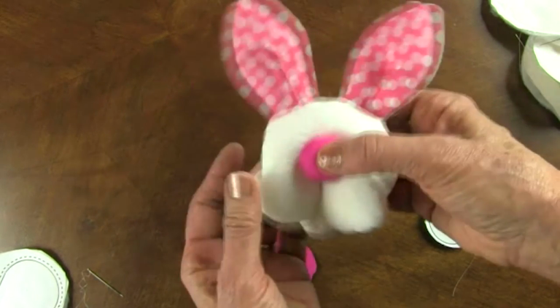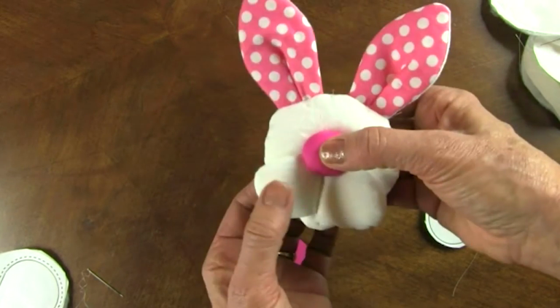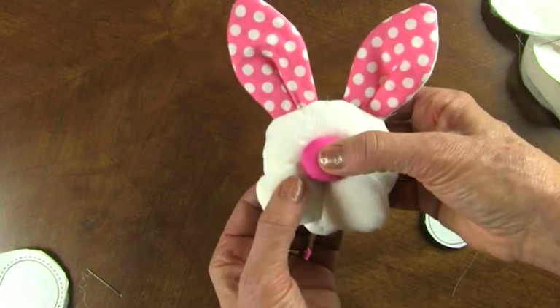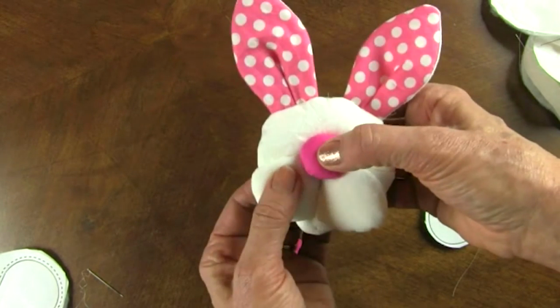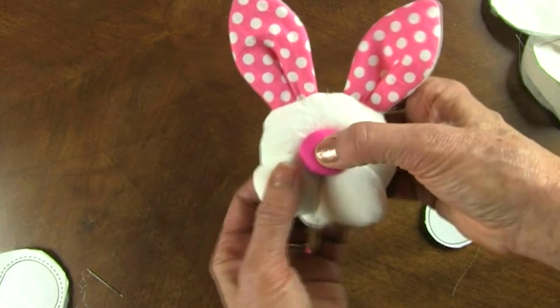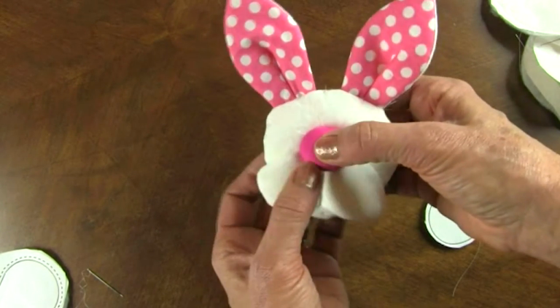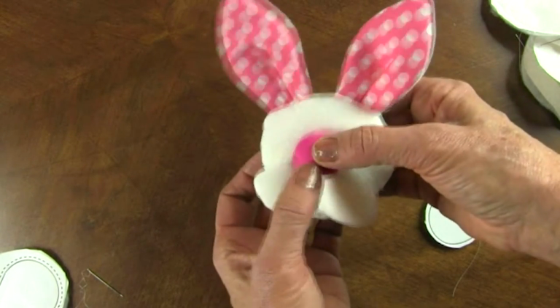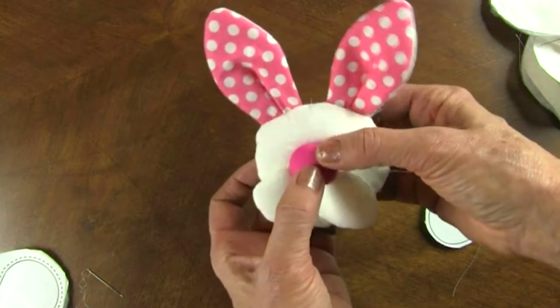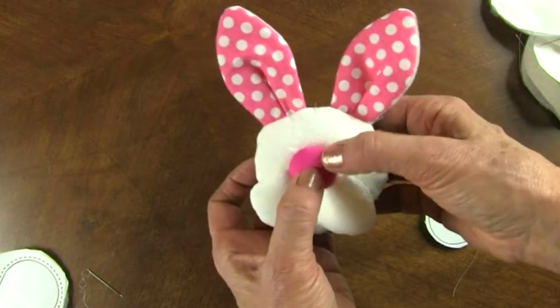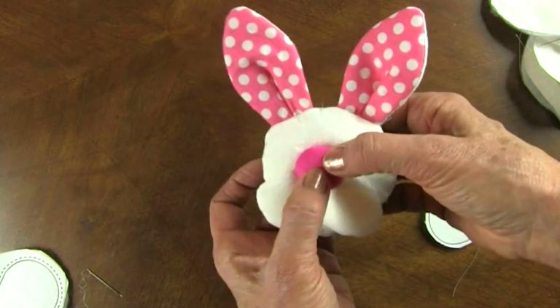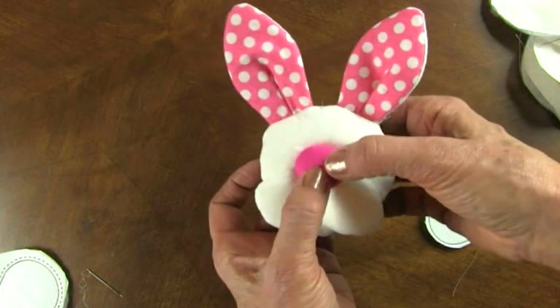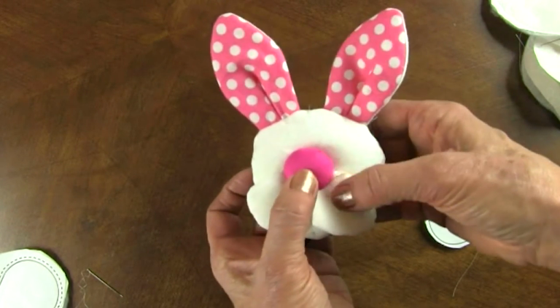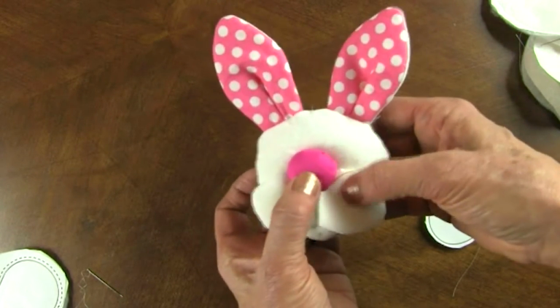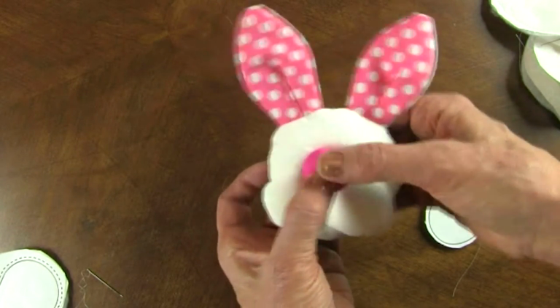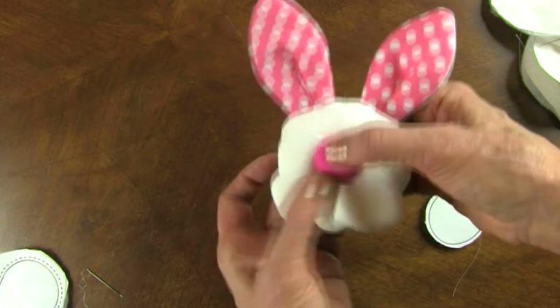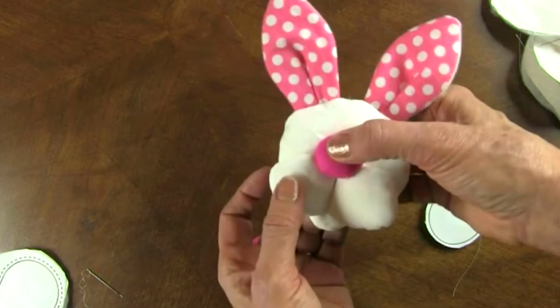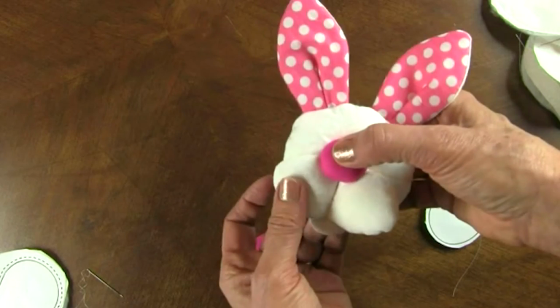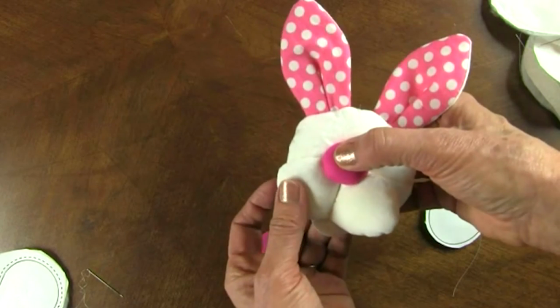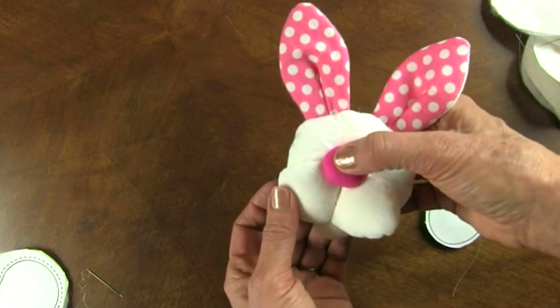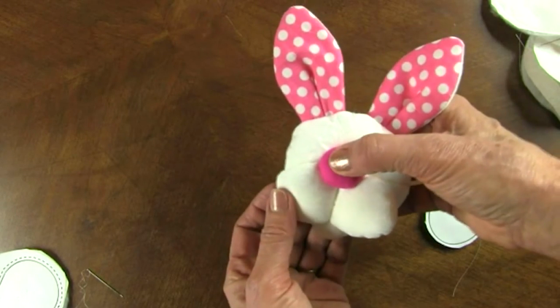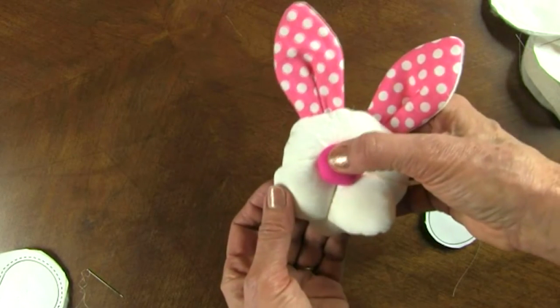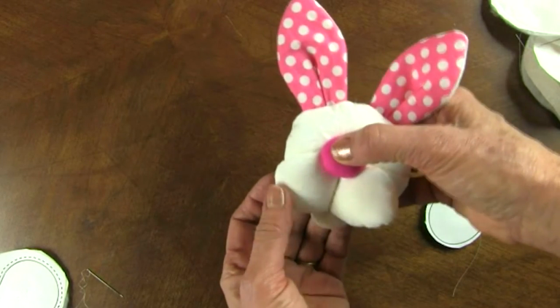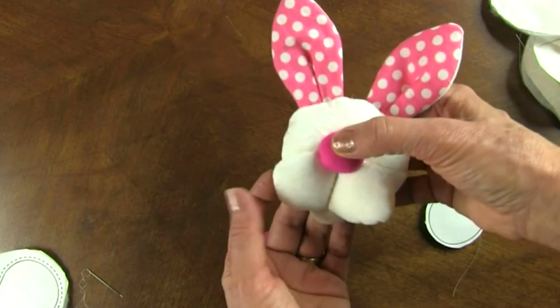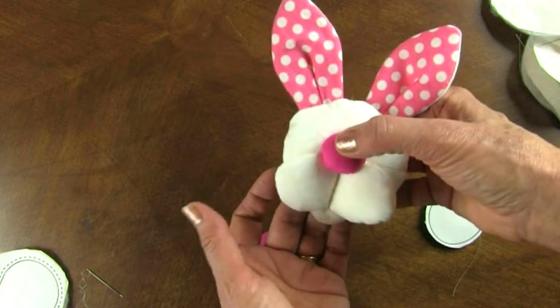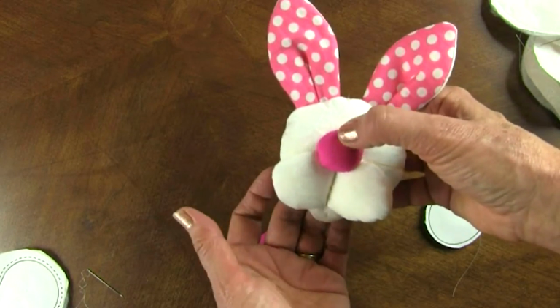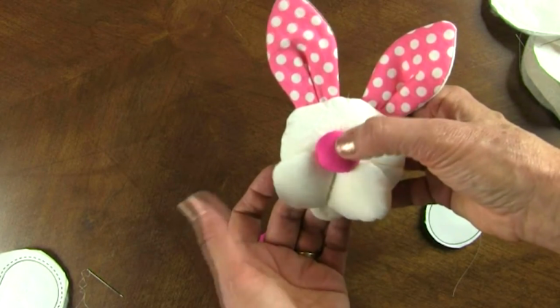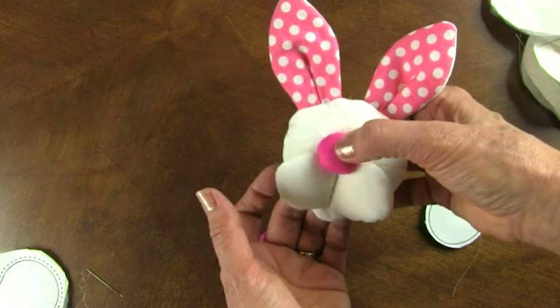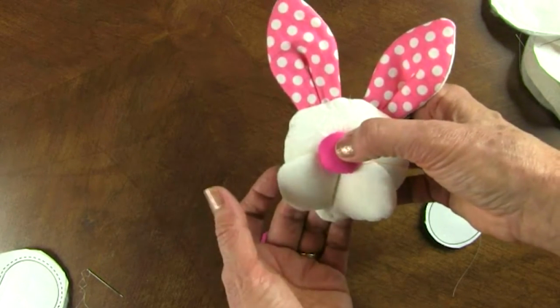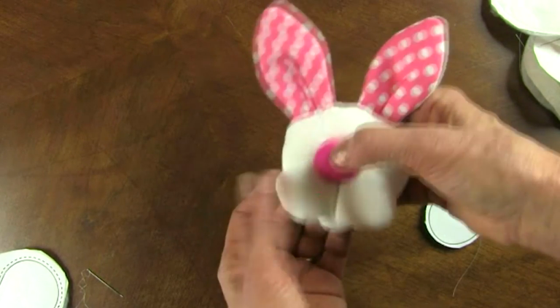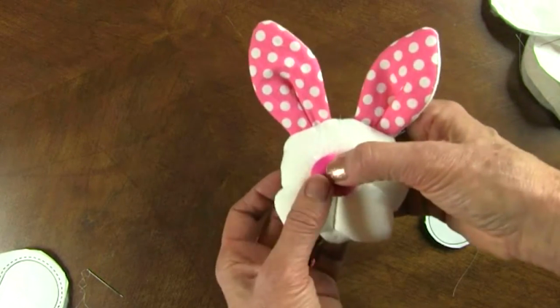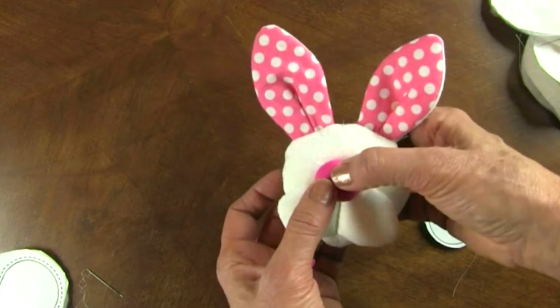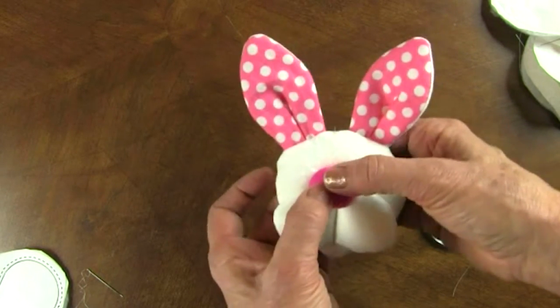And you can do two different sized noses. This is the larger size in the pattern. He just has a lot of character.